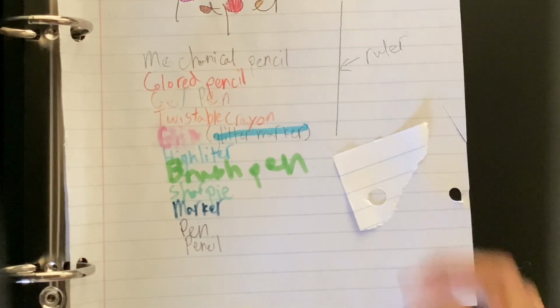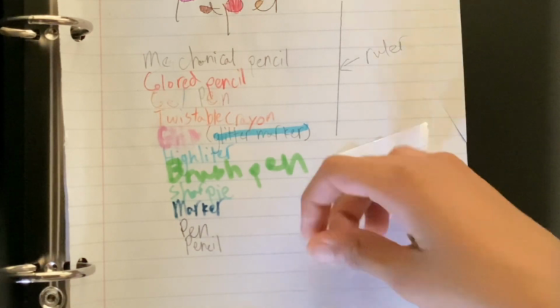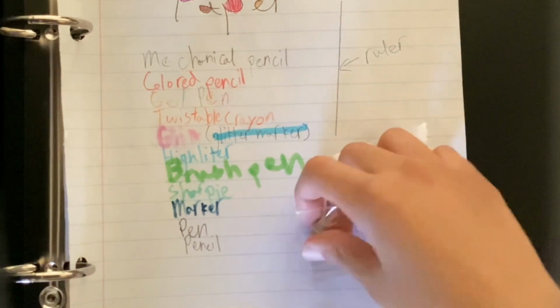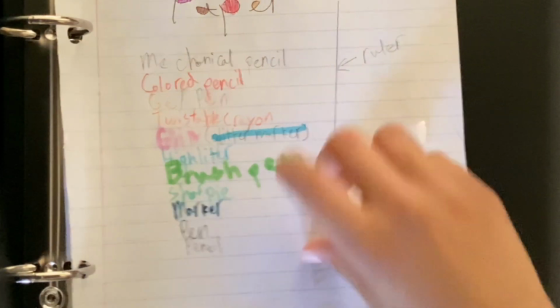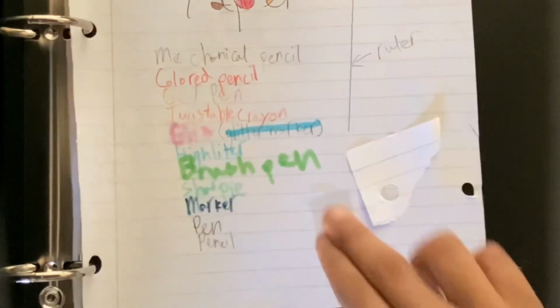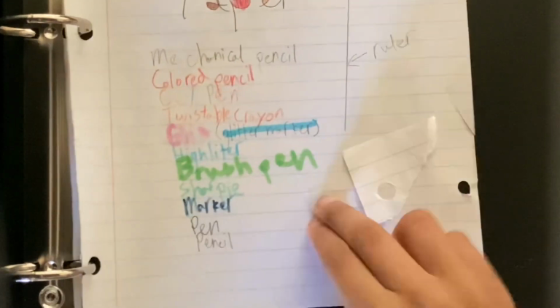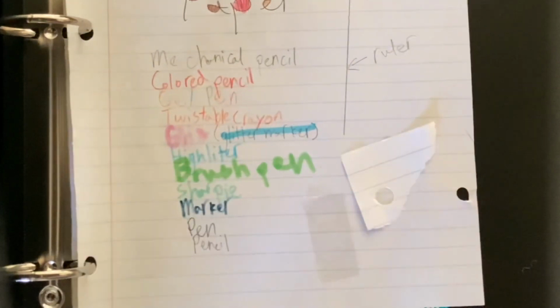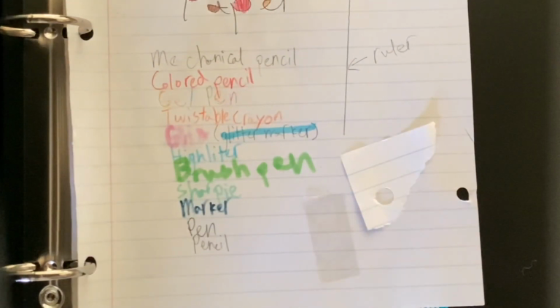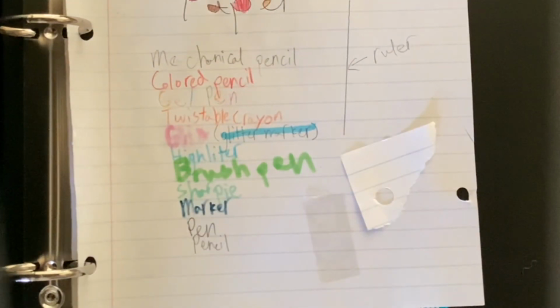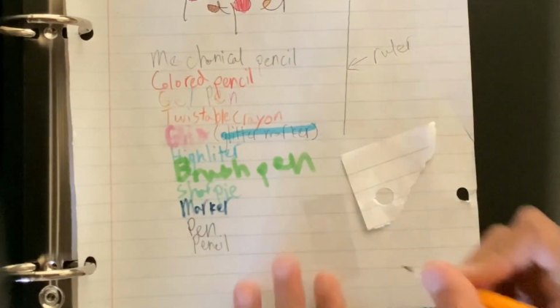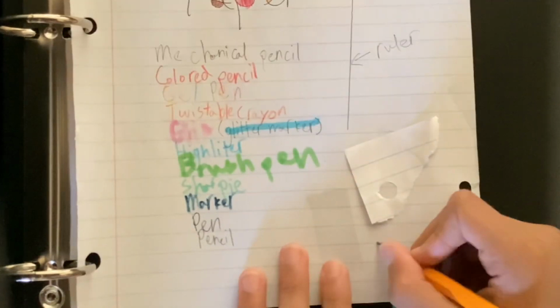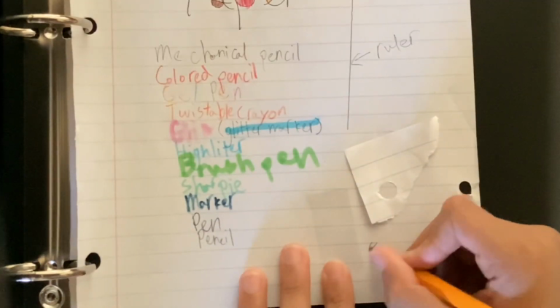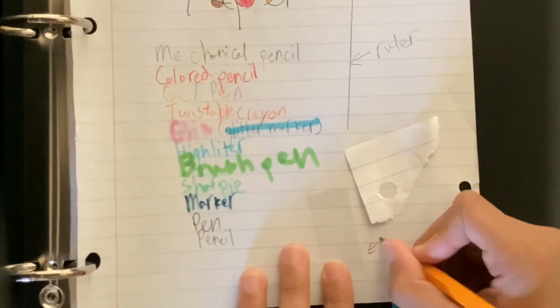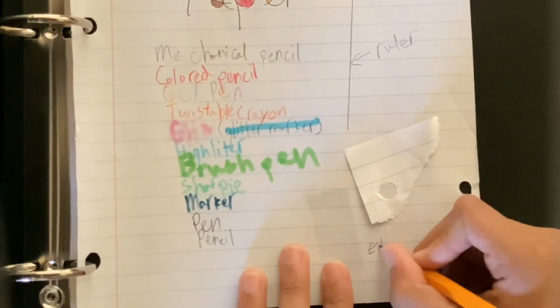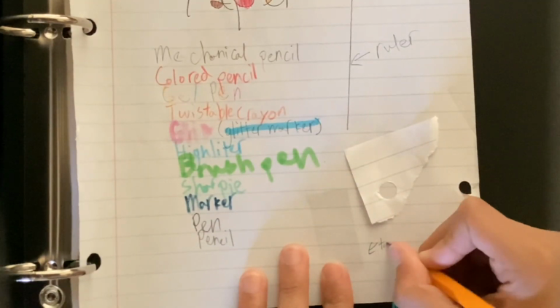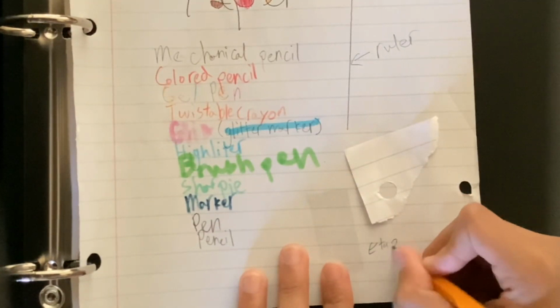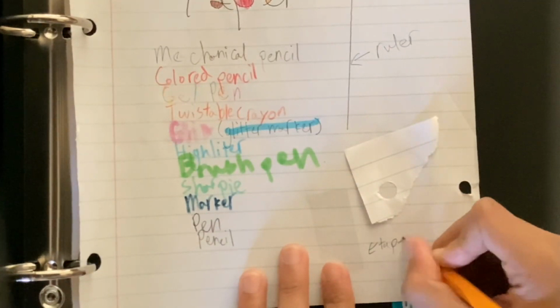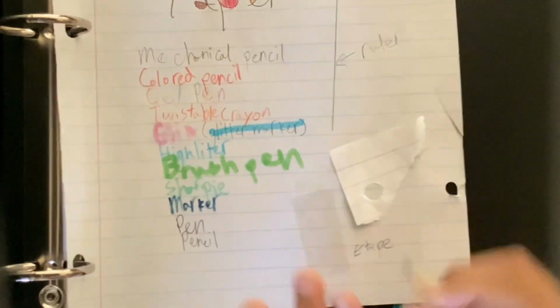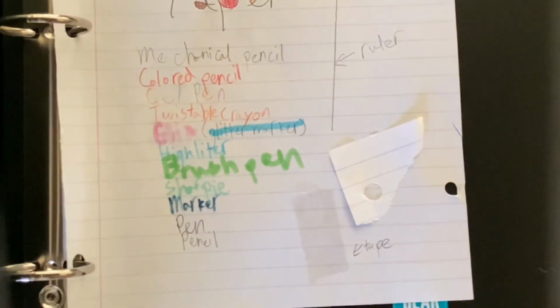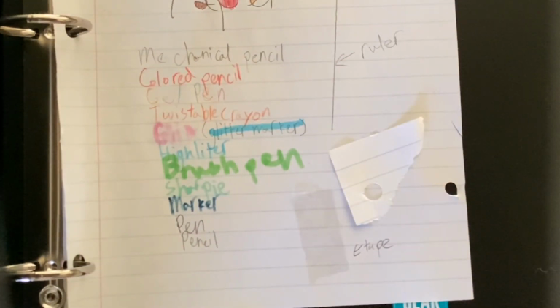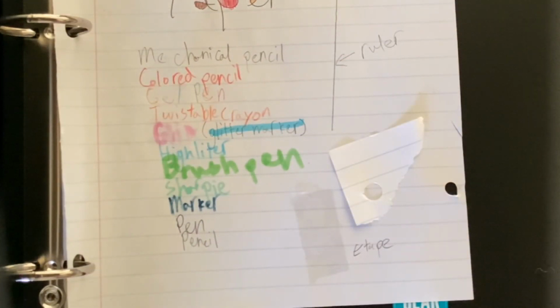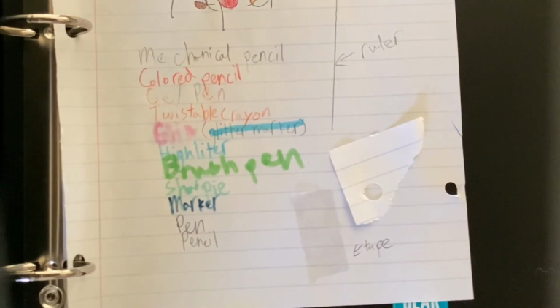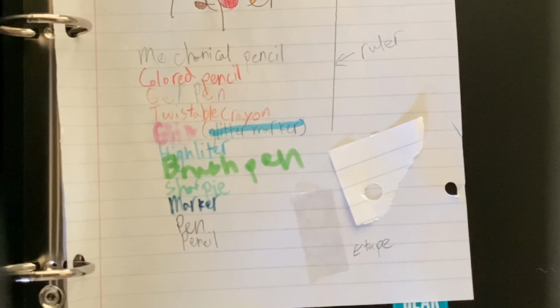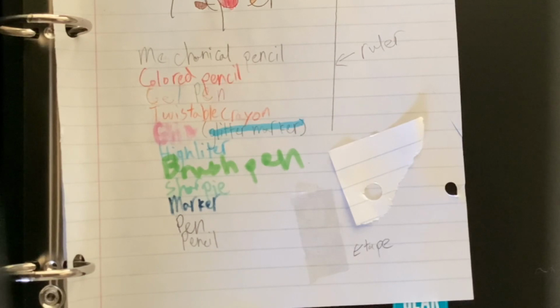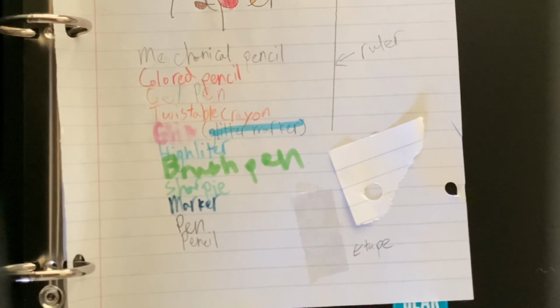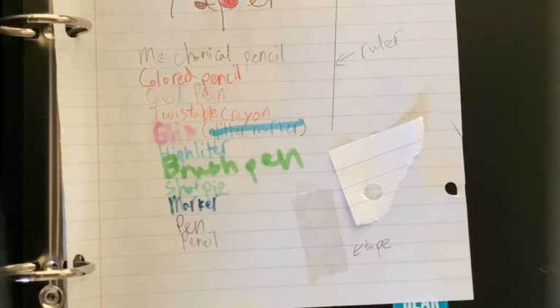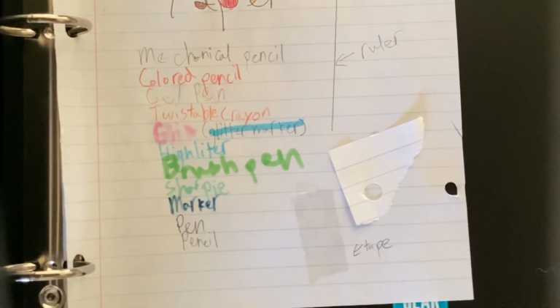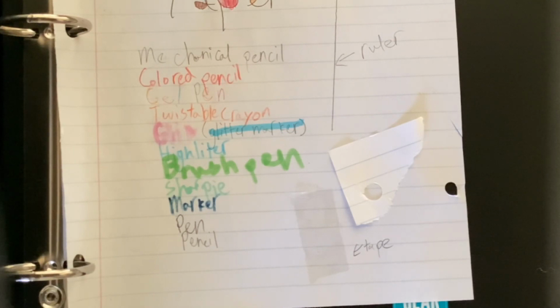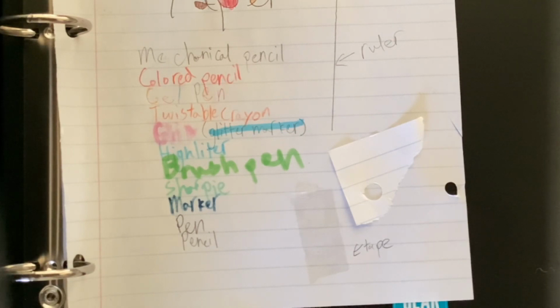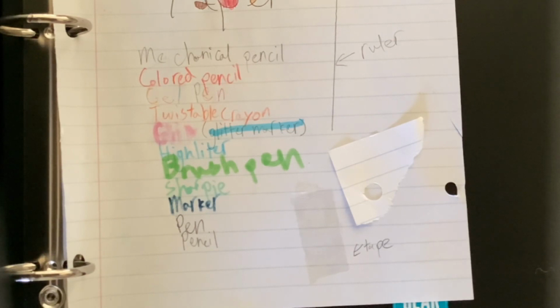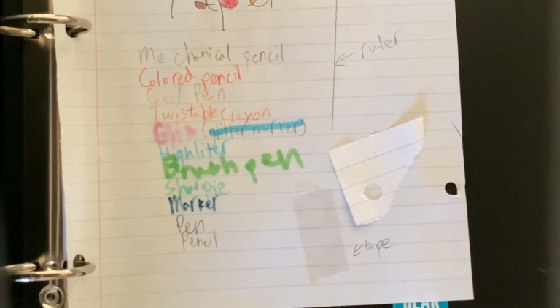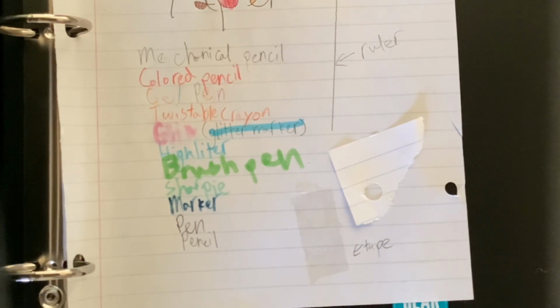And there's tape to stick it onto the paper.